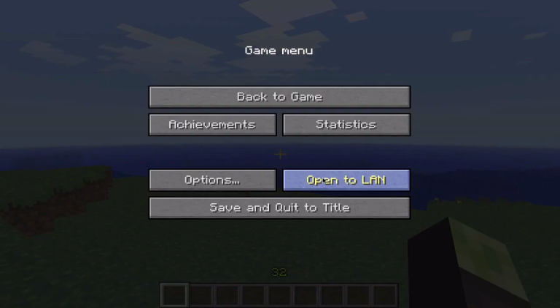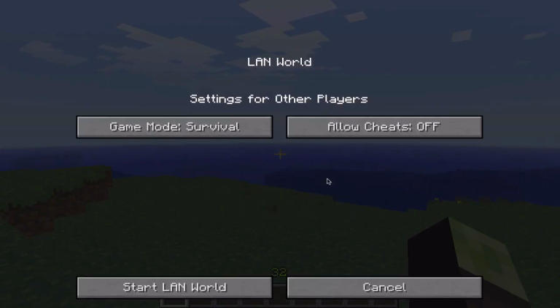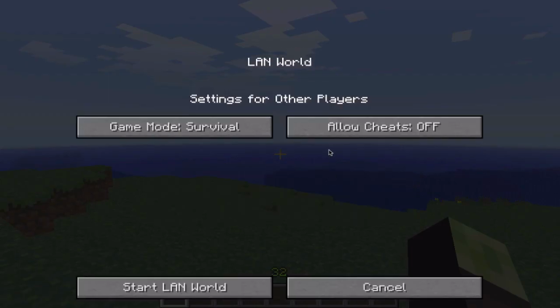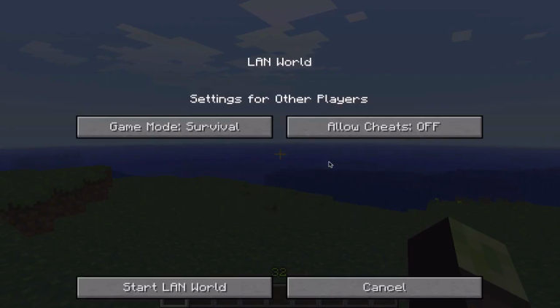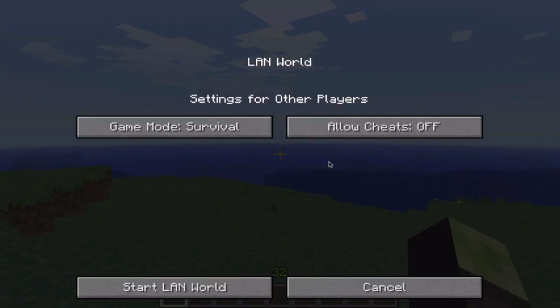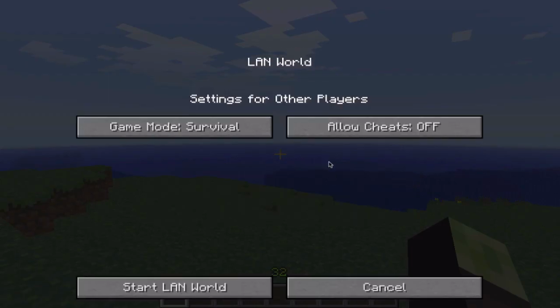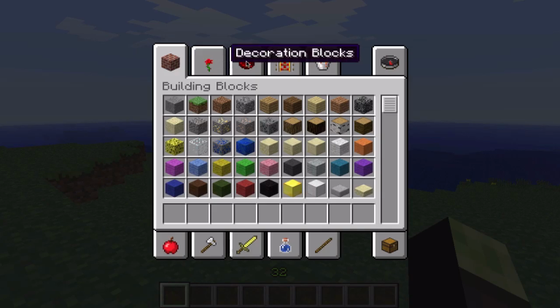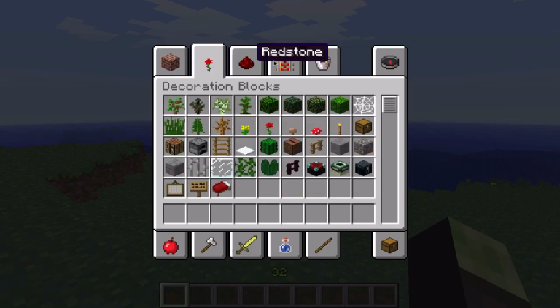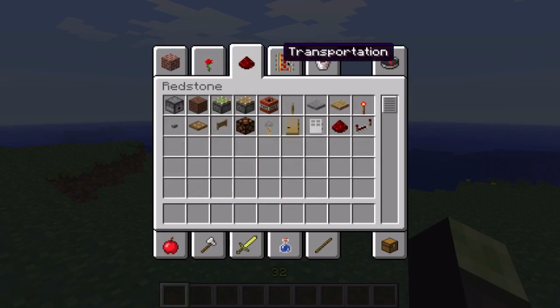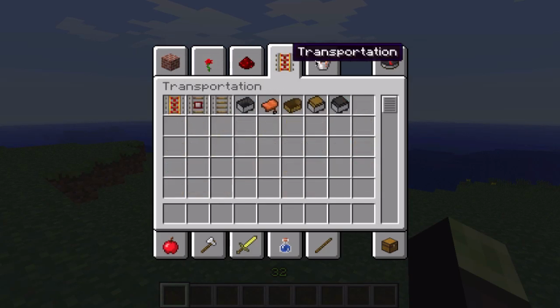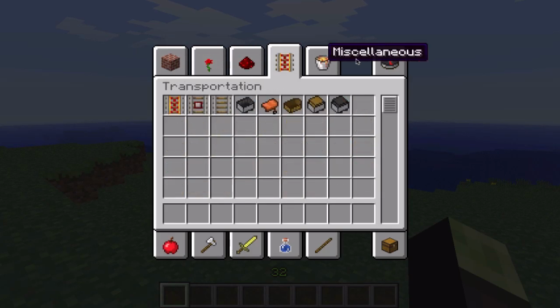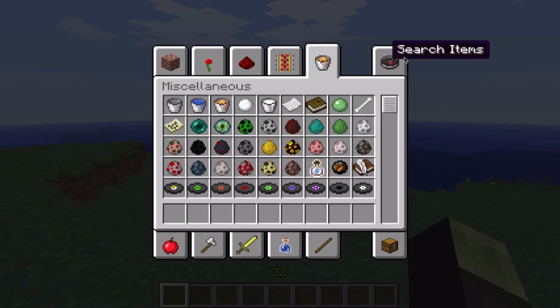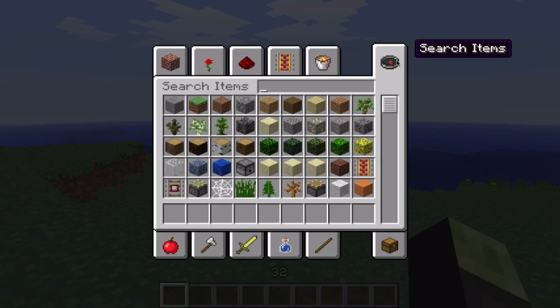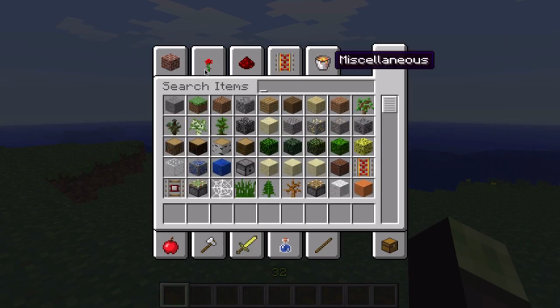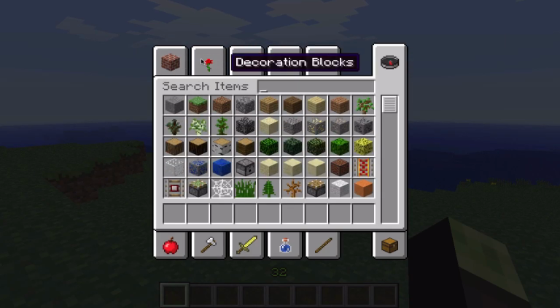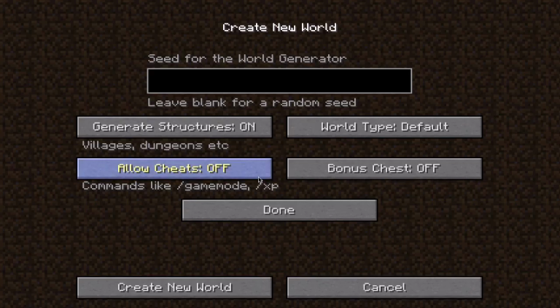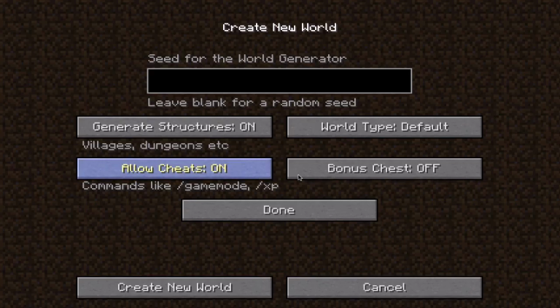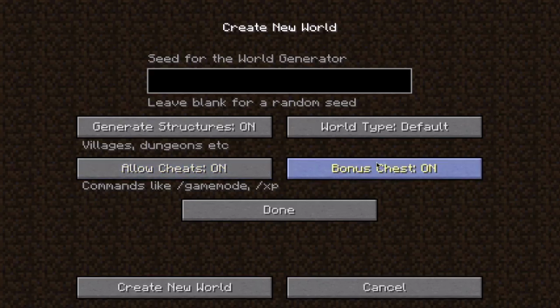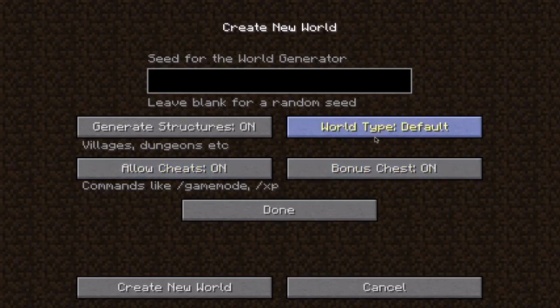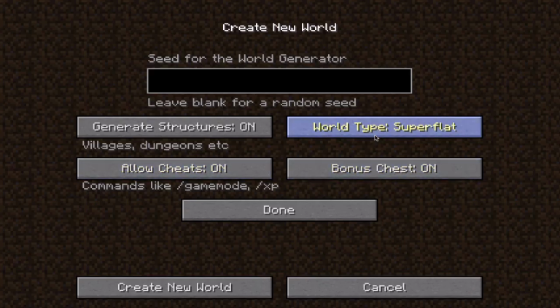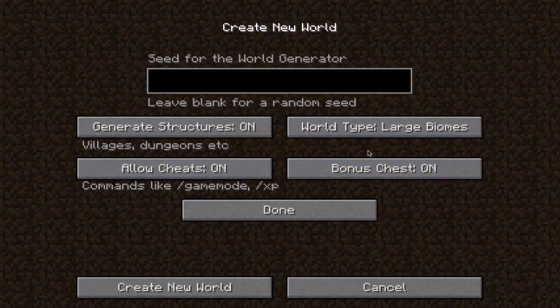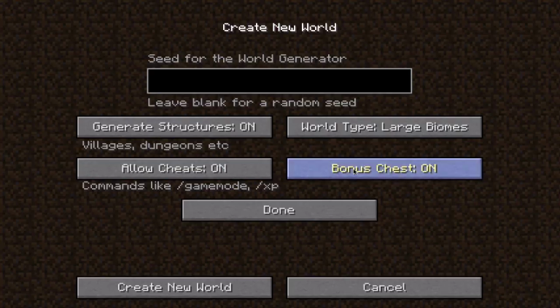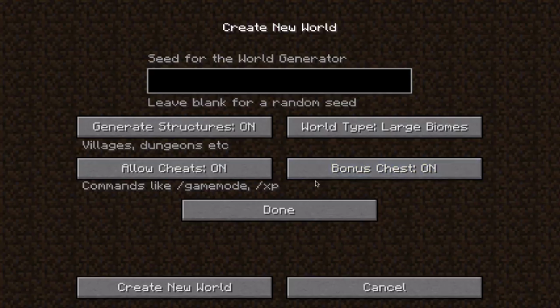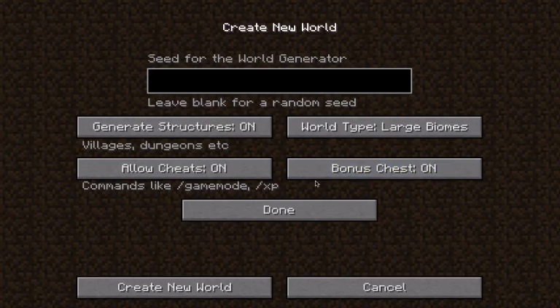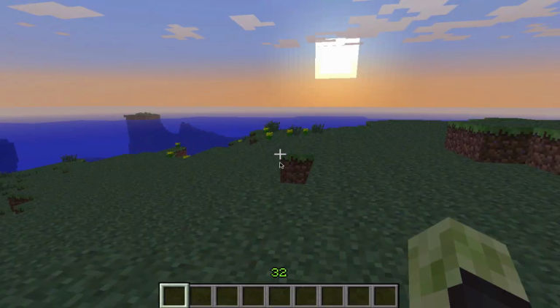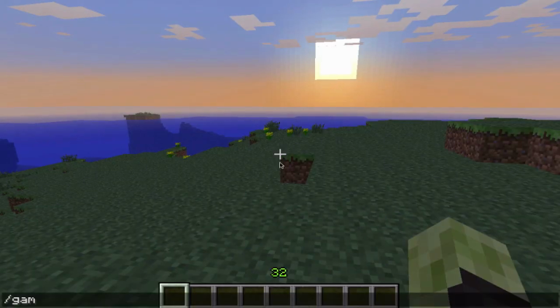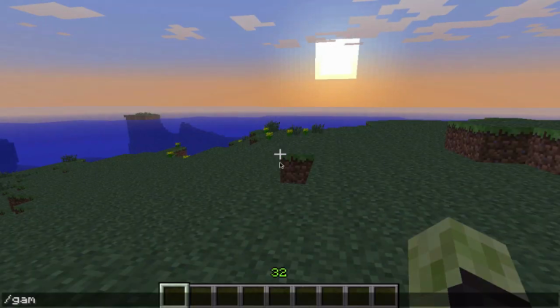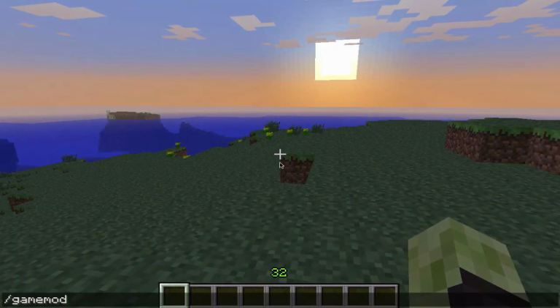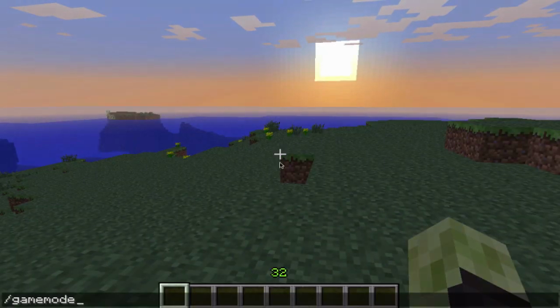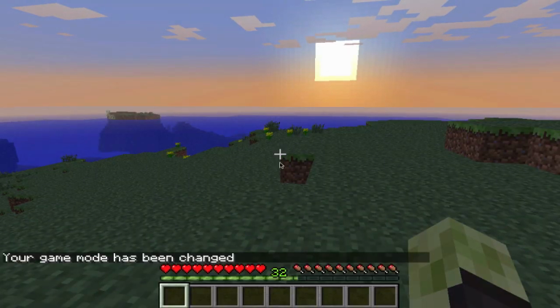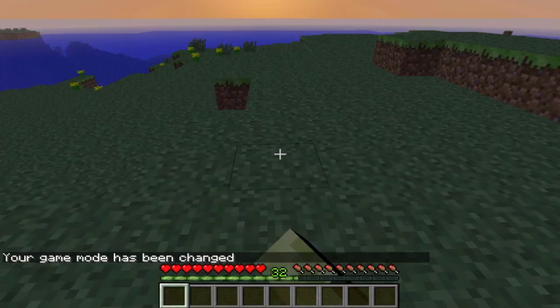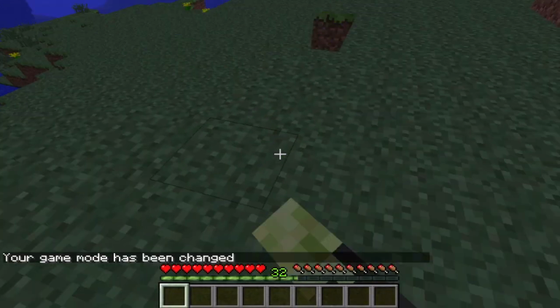Singleplayer can be published to LAN, created through import, and now has different tabs in the search bar. Chips and large brown options are added. A new Adventure mode is added, in which you cannot break blocks.